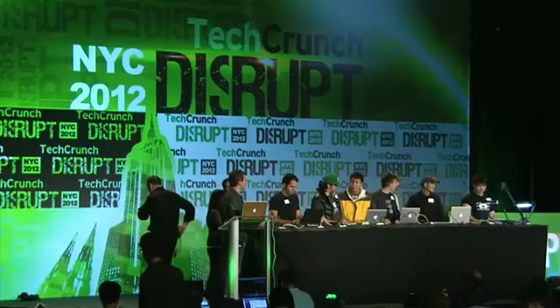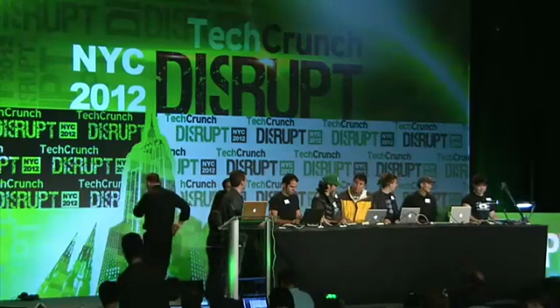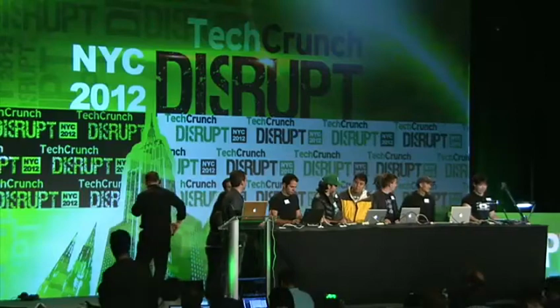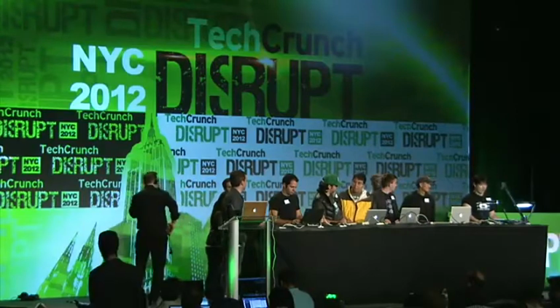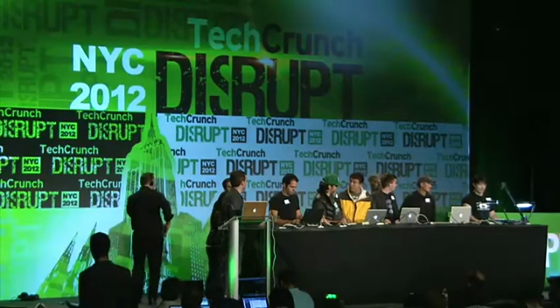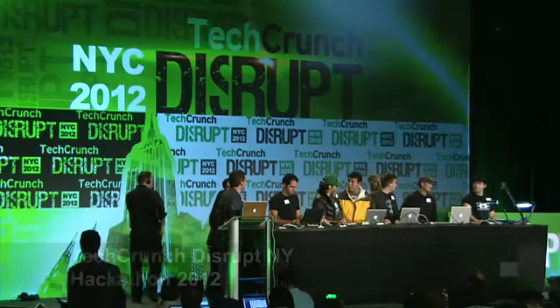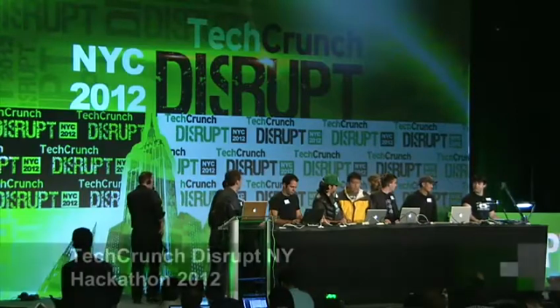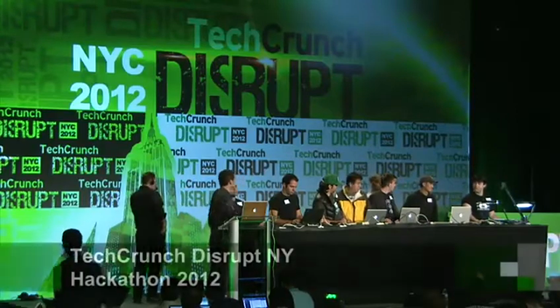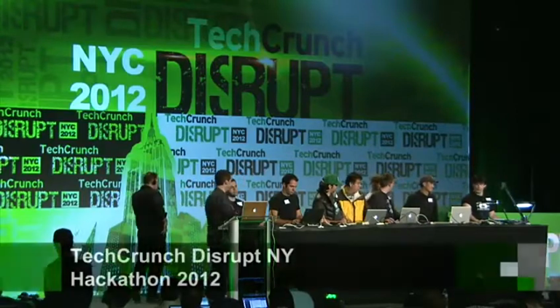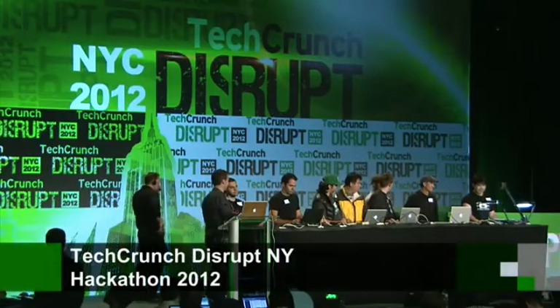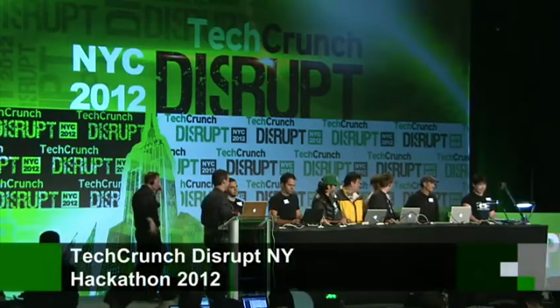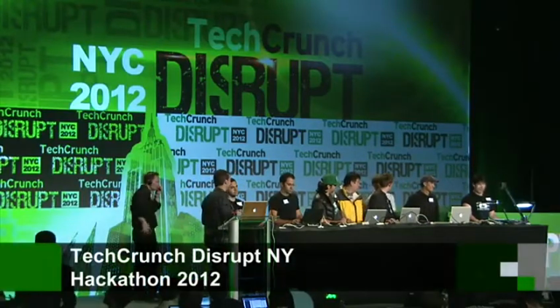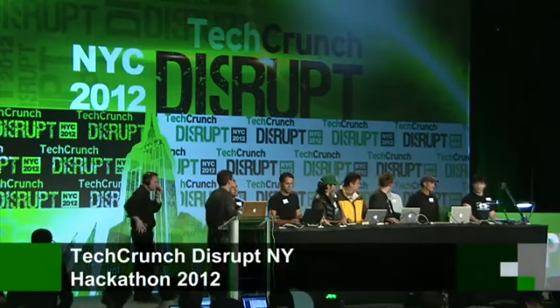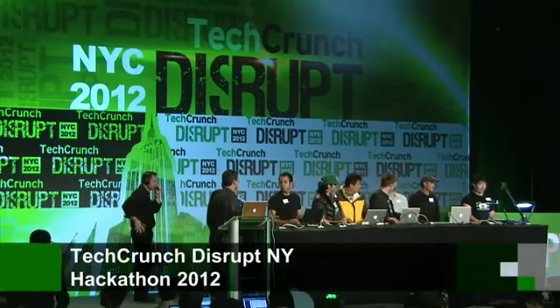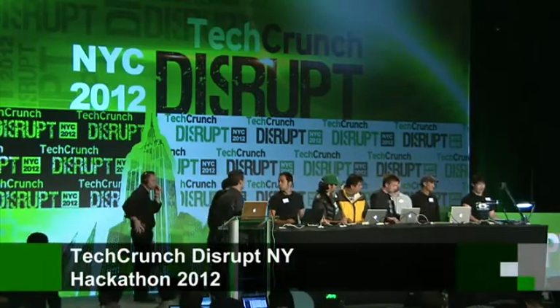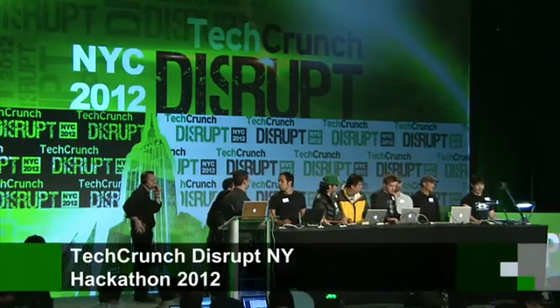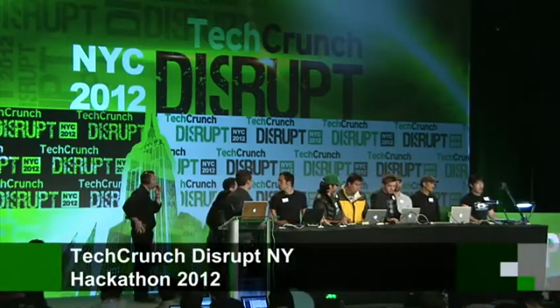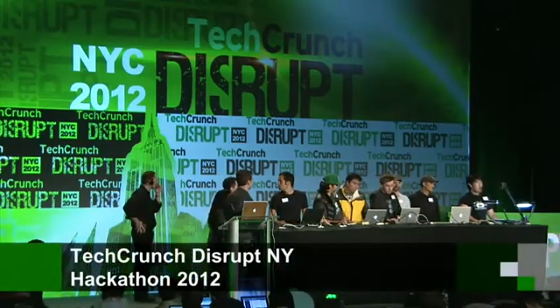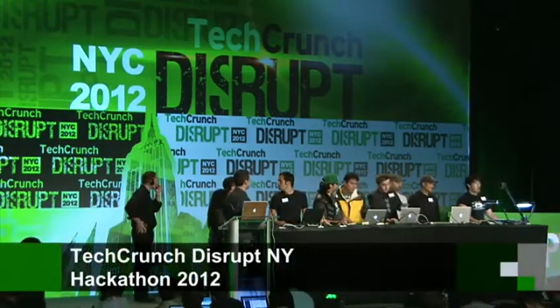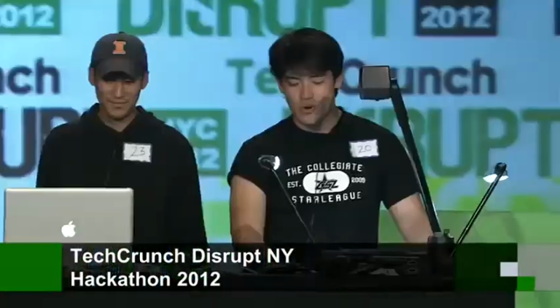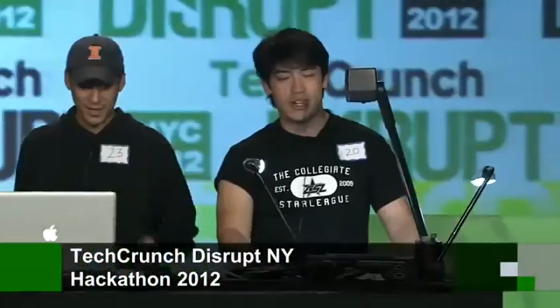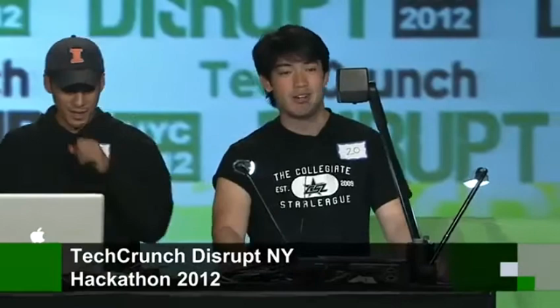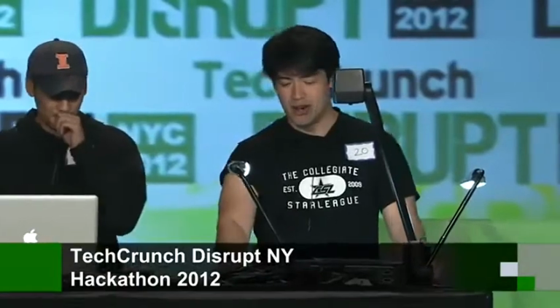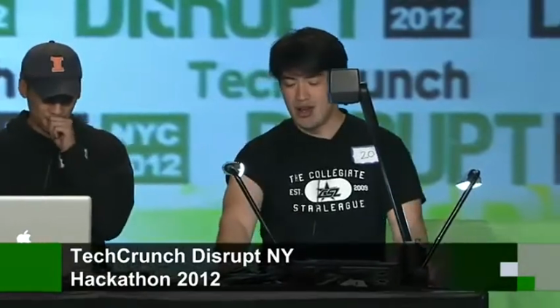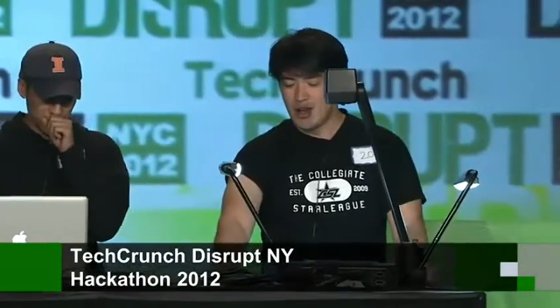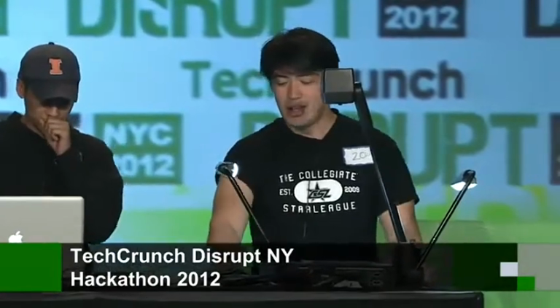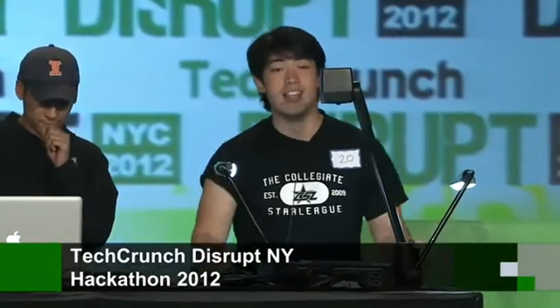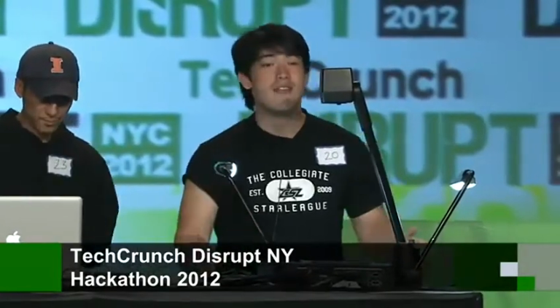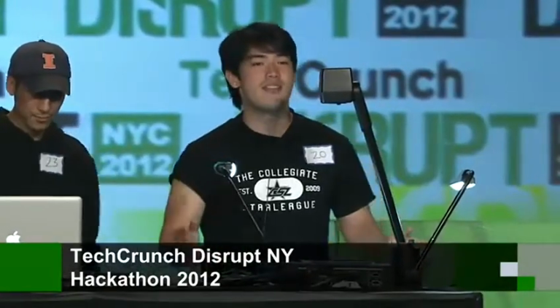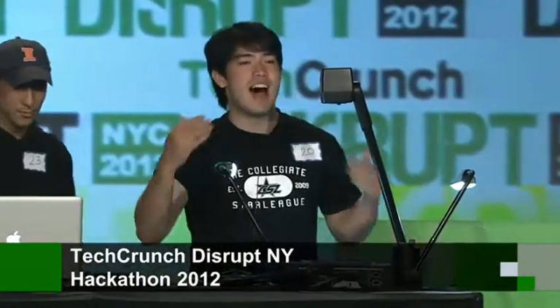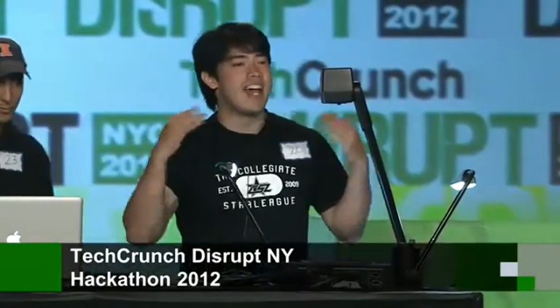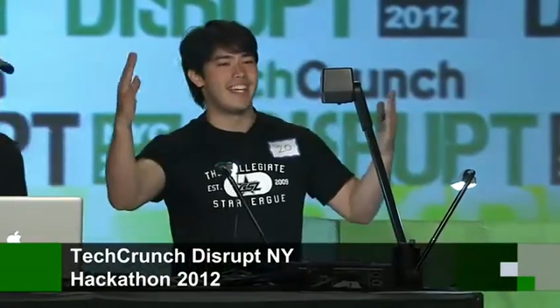We've got an IKEA iPhone app. Hello! Who here loves IKEA?